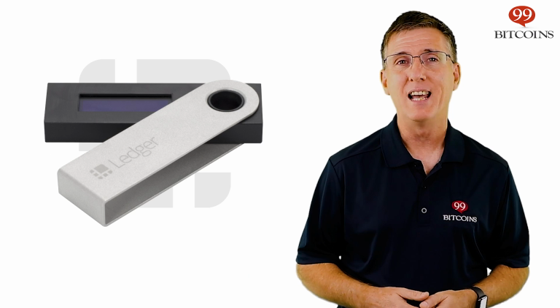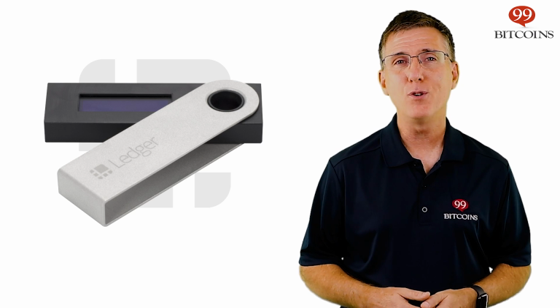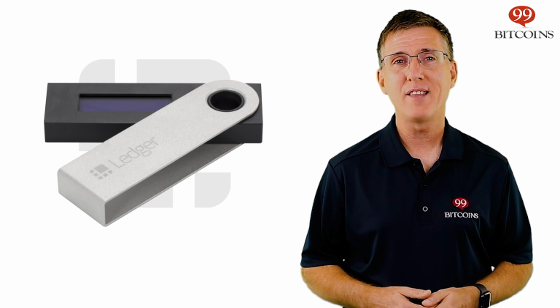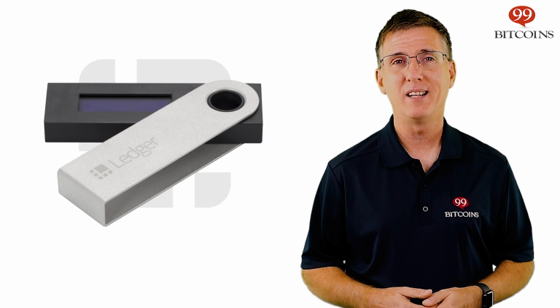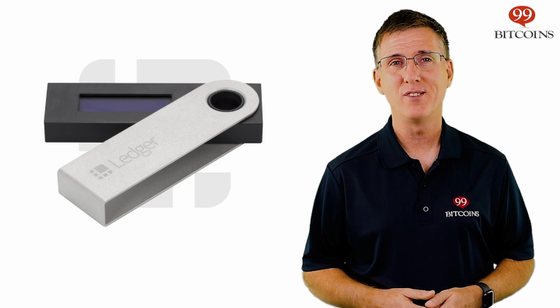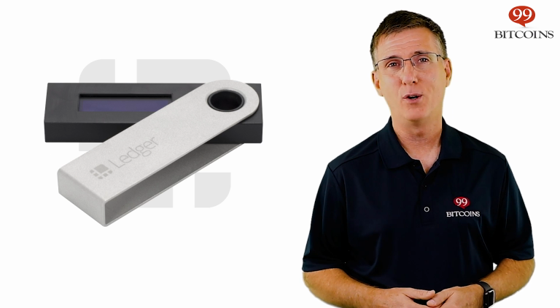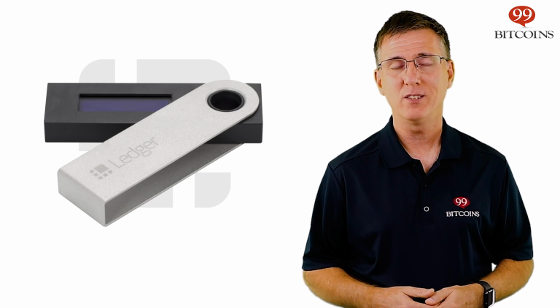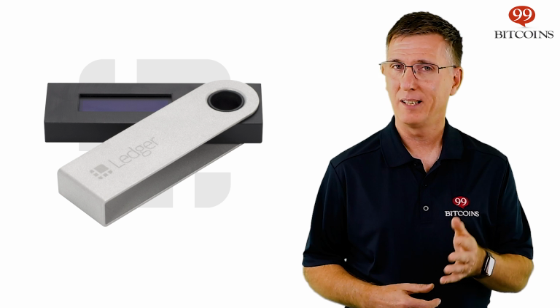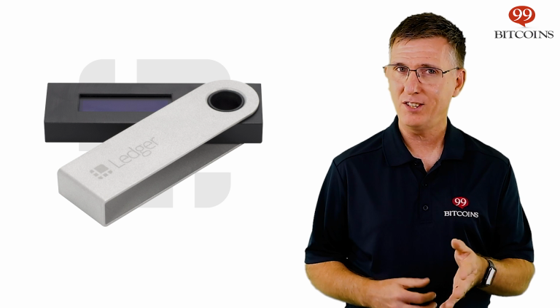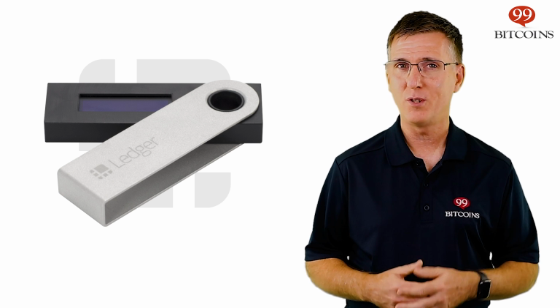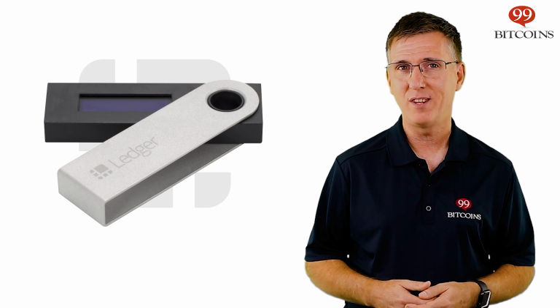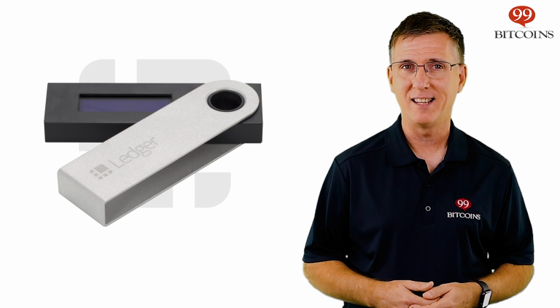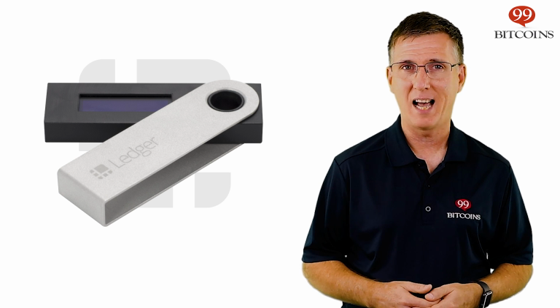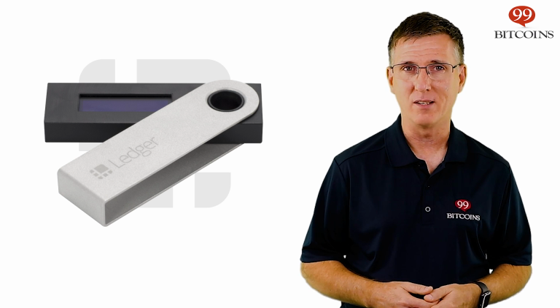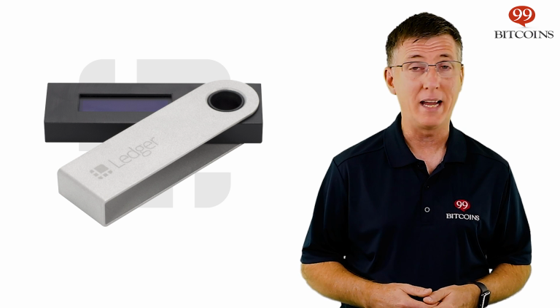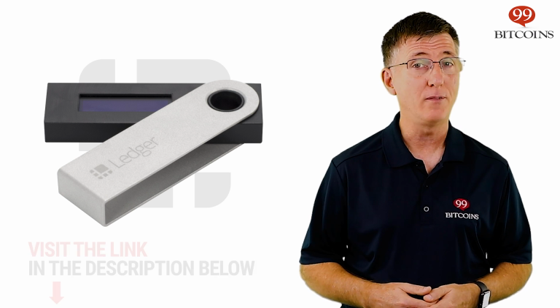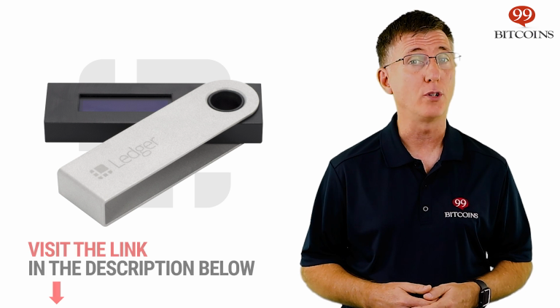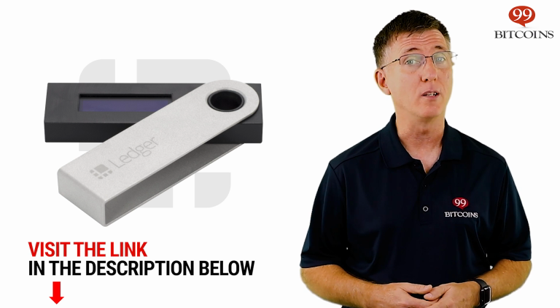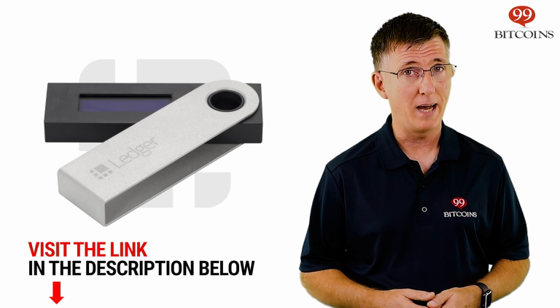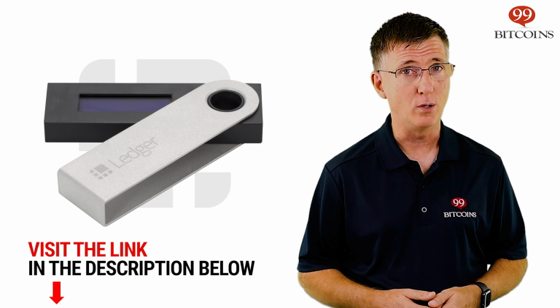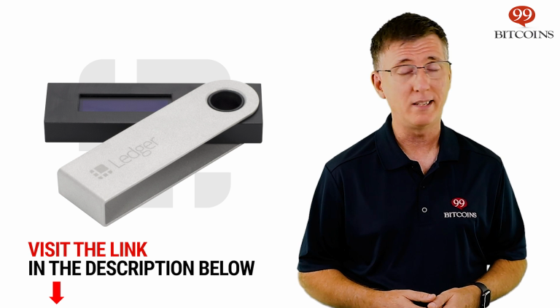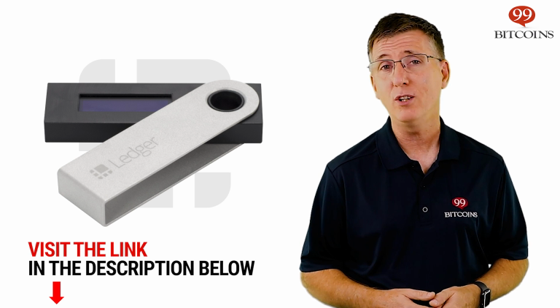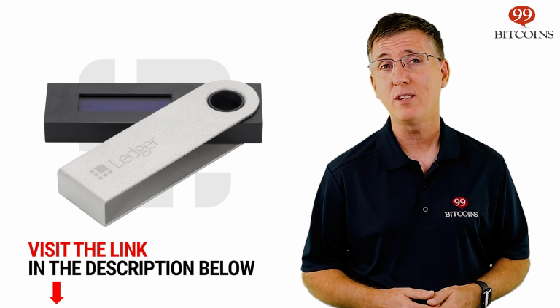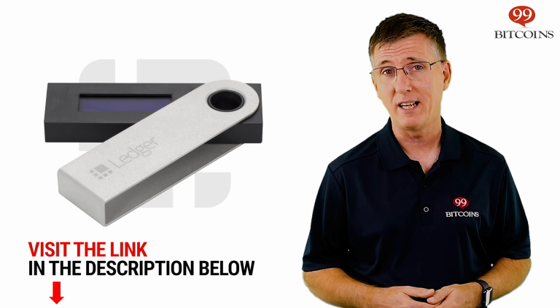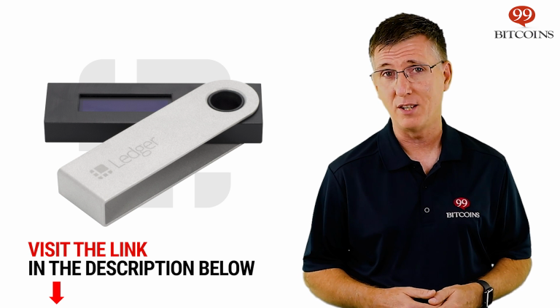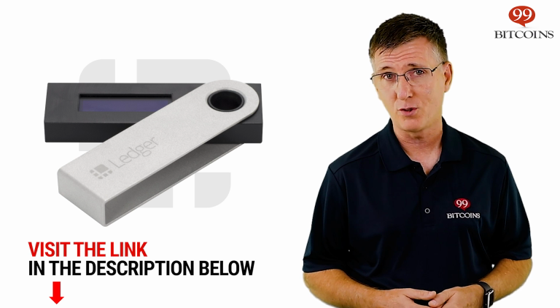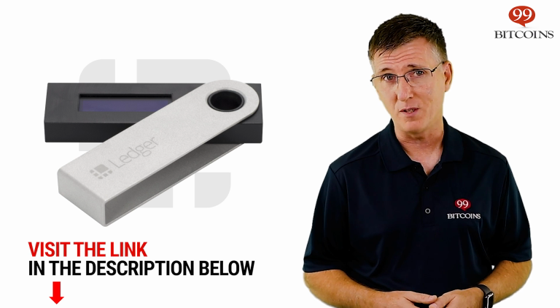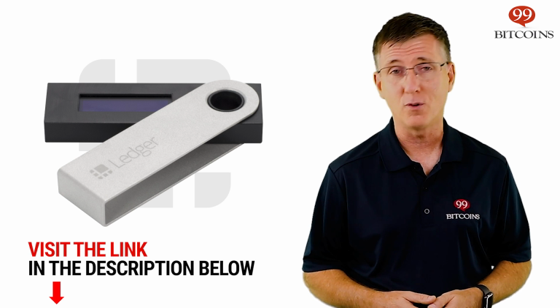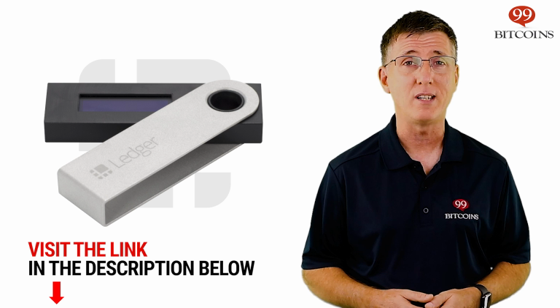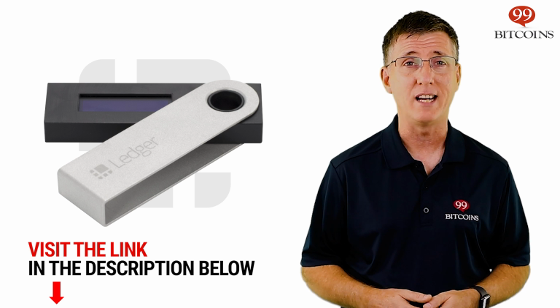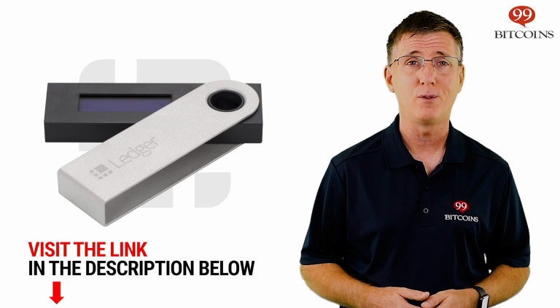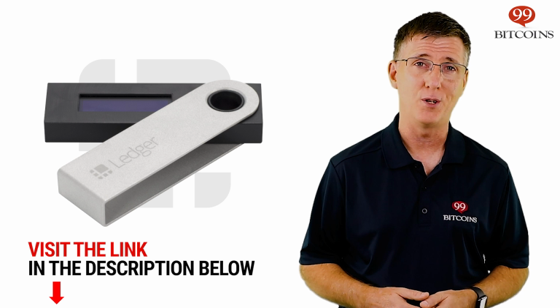Have you tried the Ledger Nano S? Let us know what you think in the comments. And if you're looking to buy one, take a look at the link in the description for our detailed review.